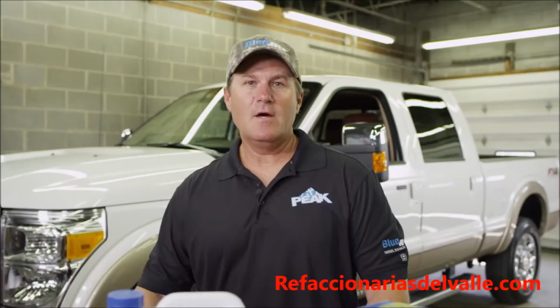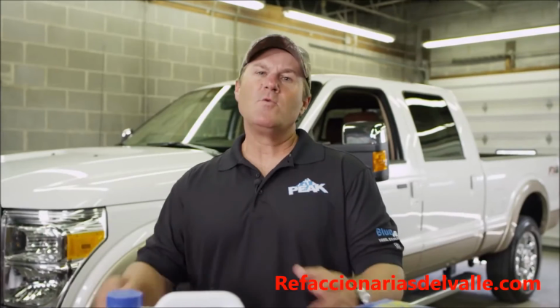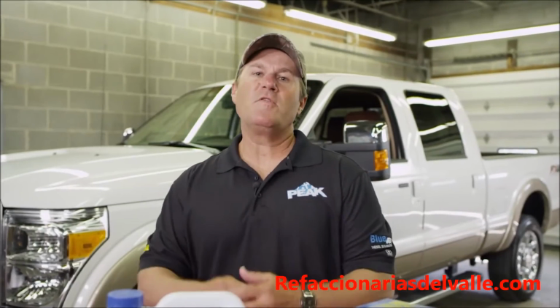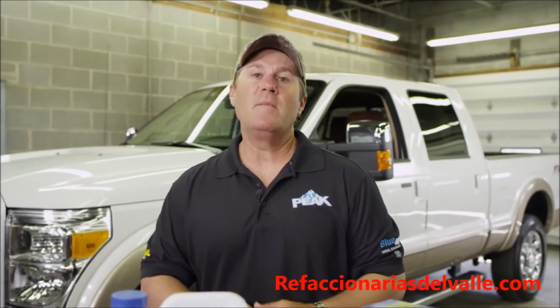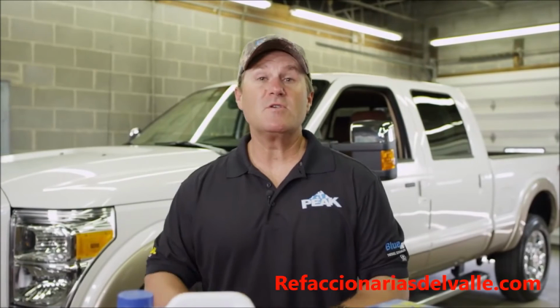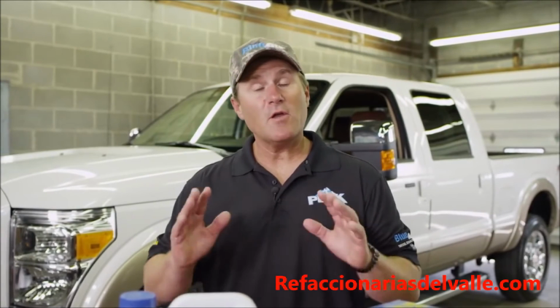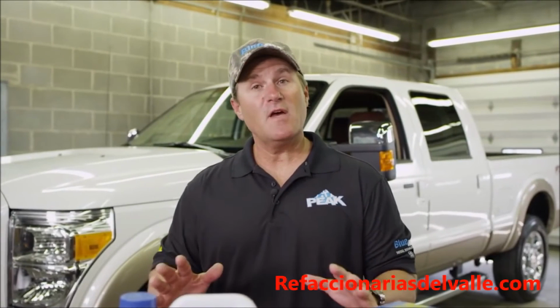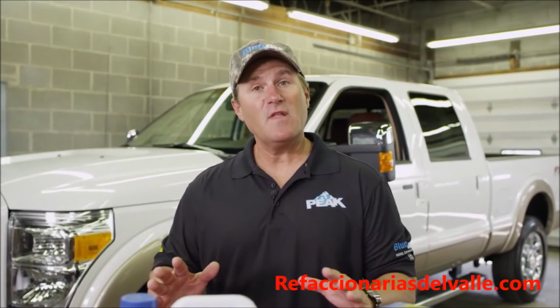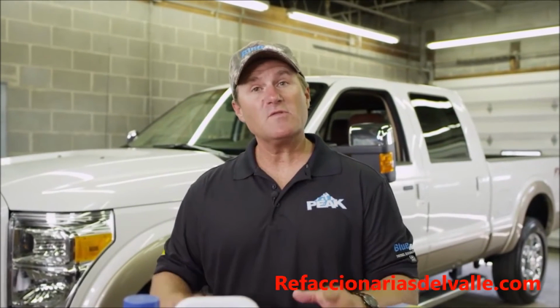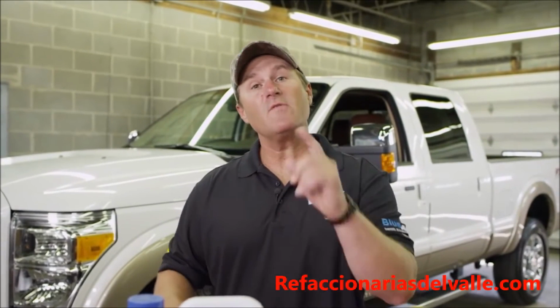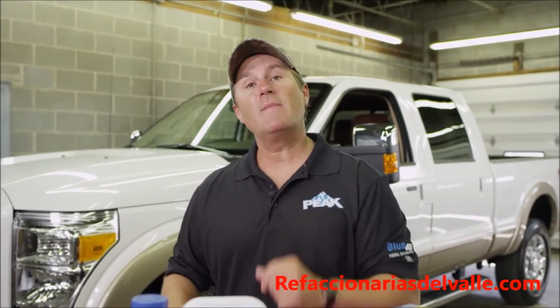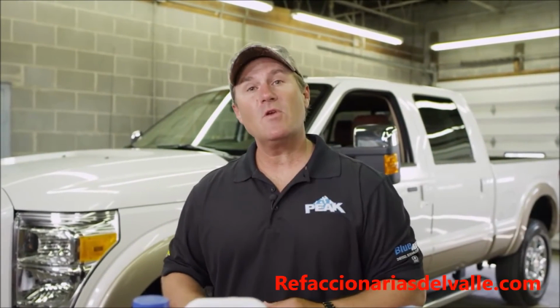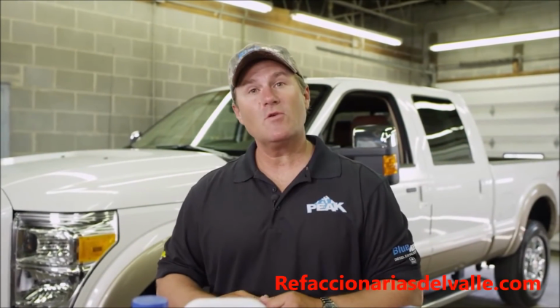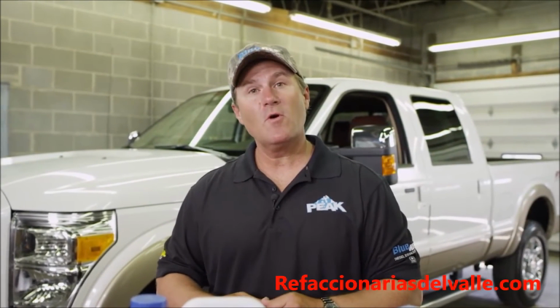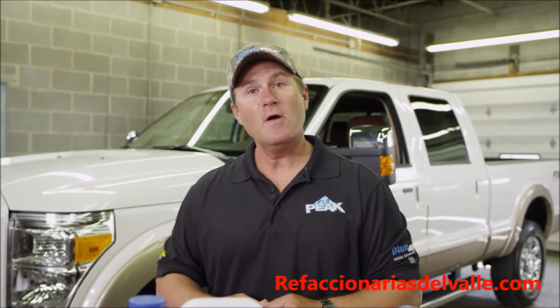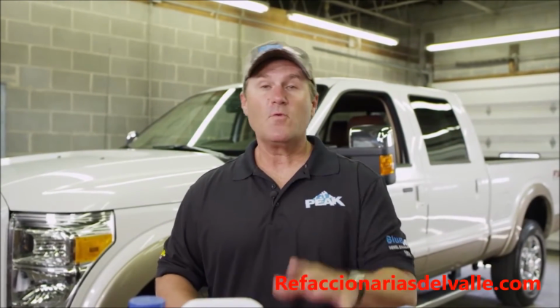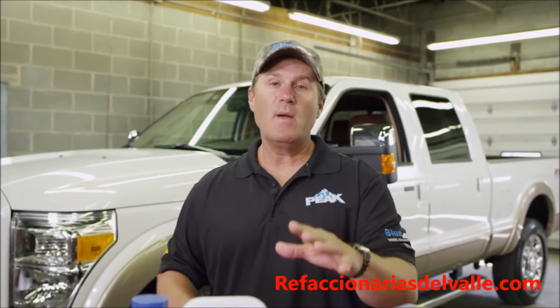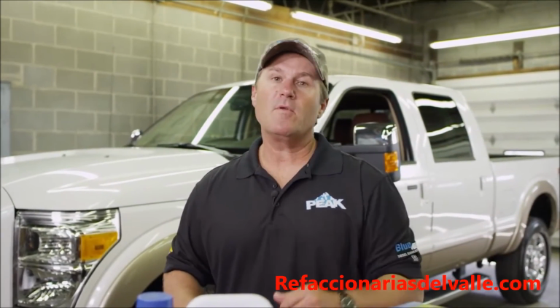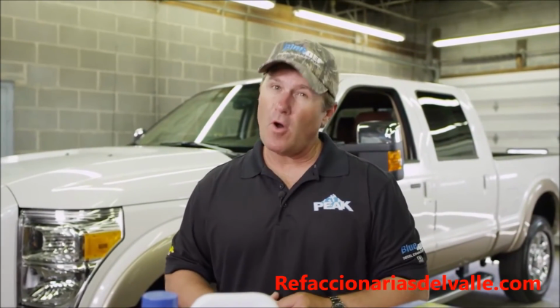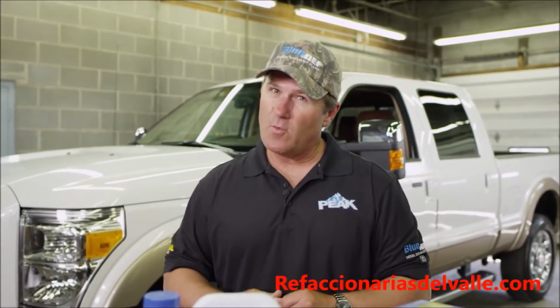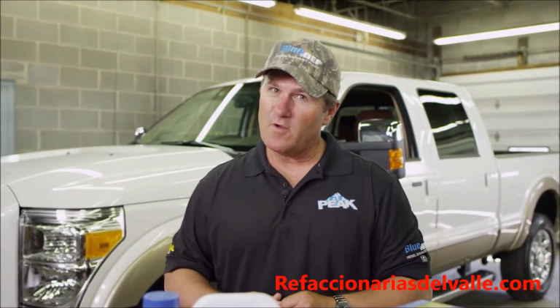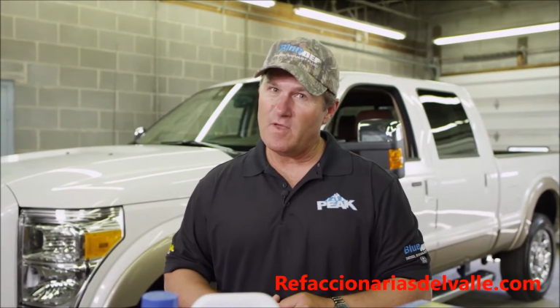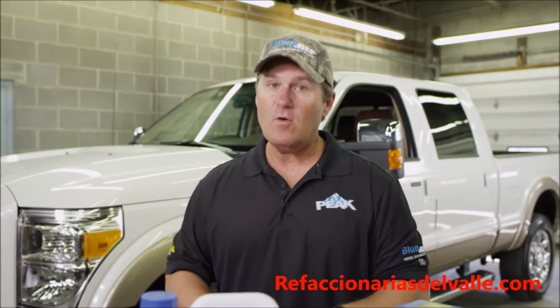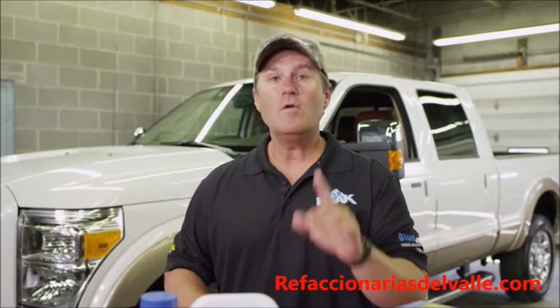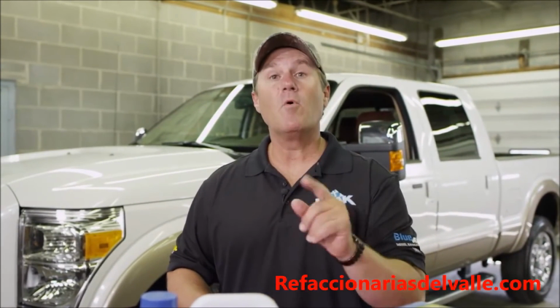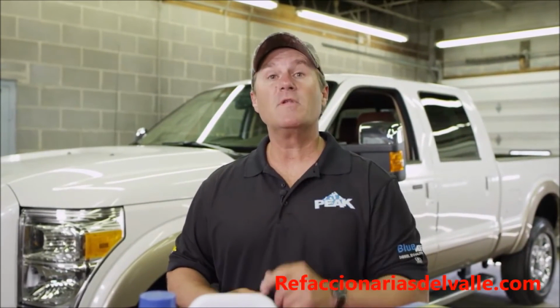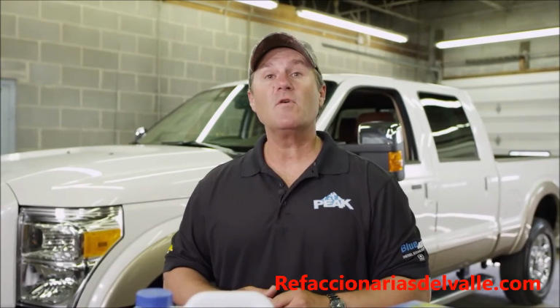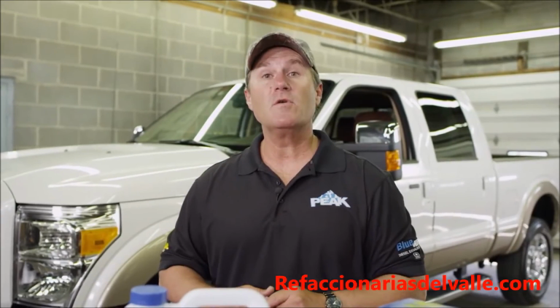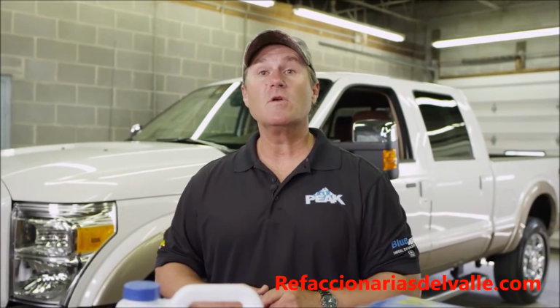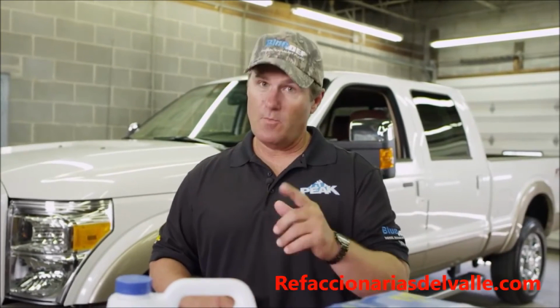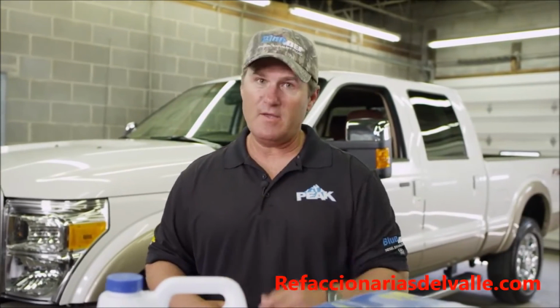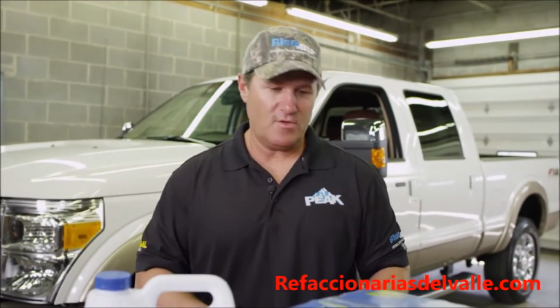A good rule of thumb is to check your Def levels every time you change your oil. And remember, the harder you work your vehicle, the more Def you'll use. So pay attention.